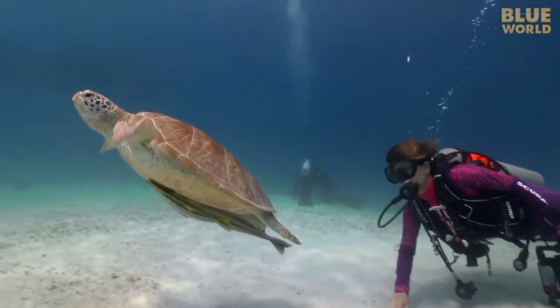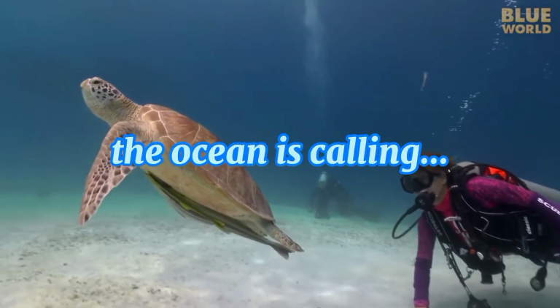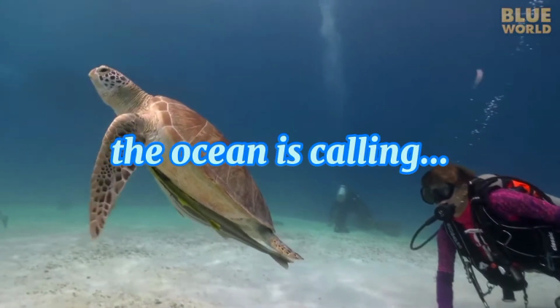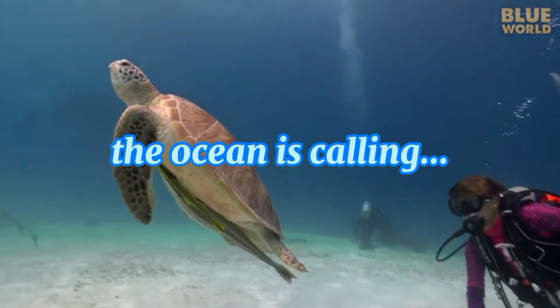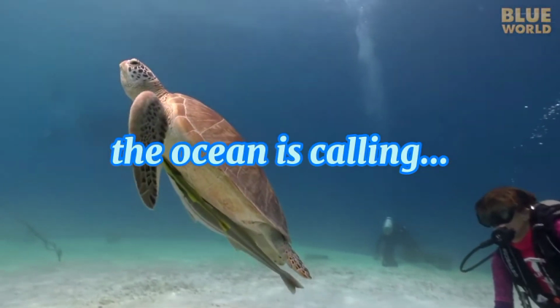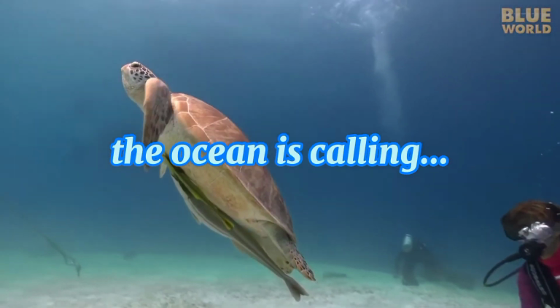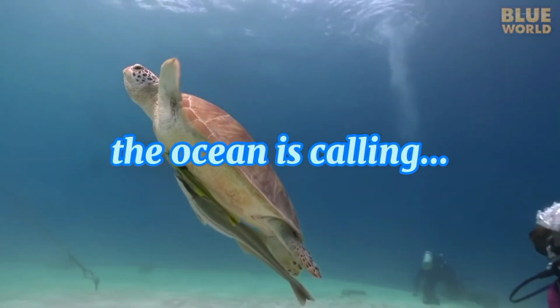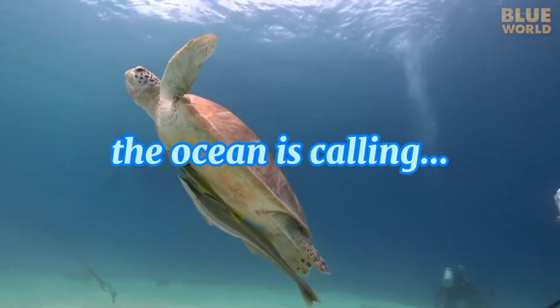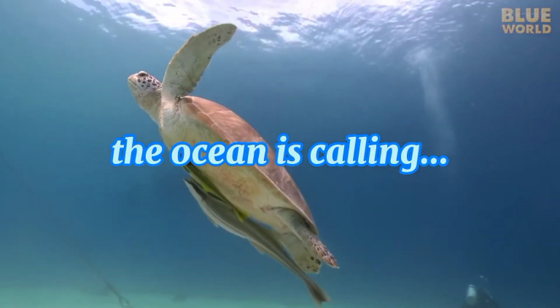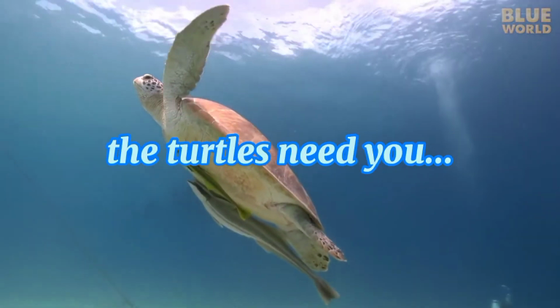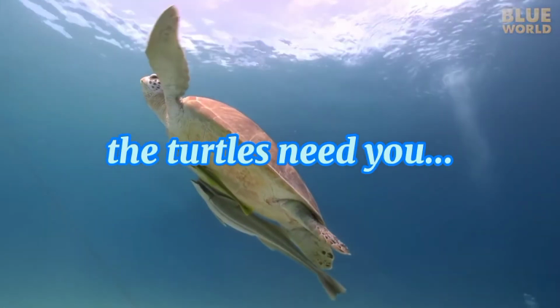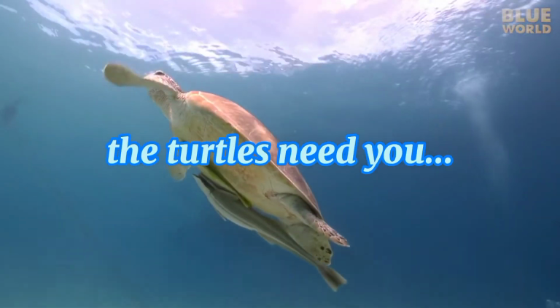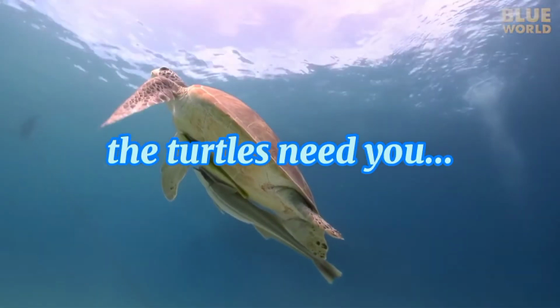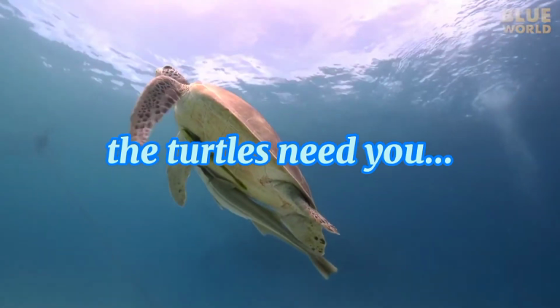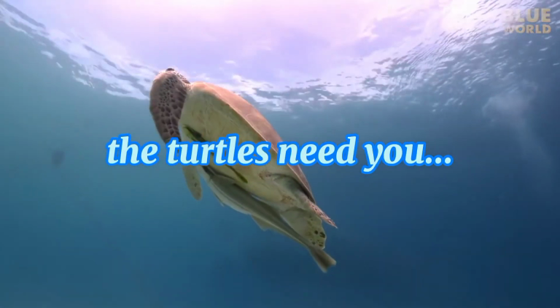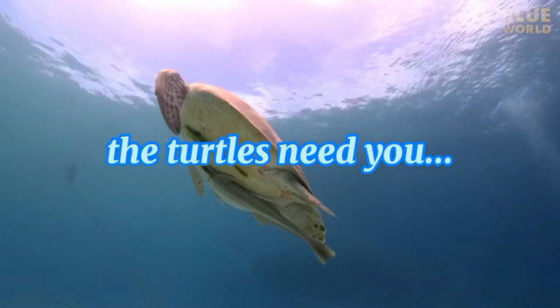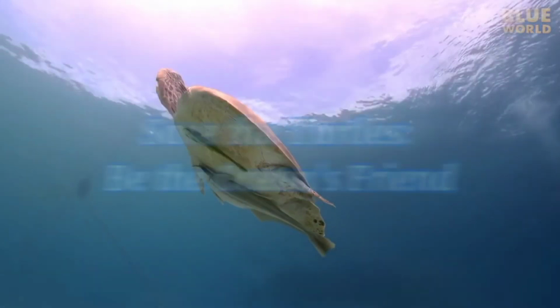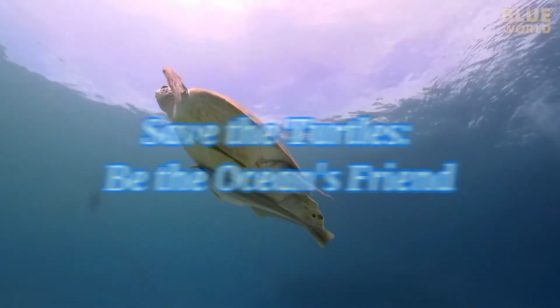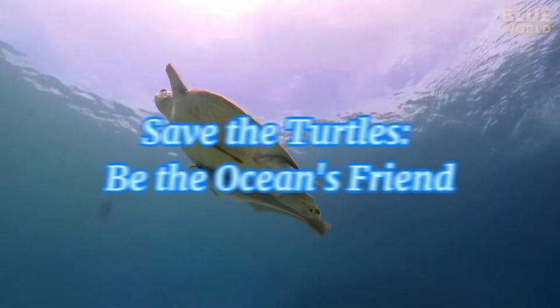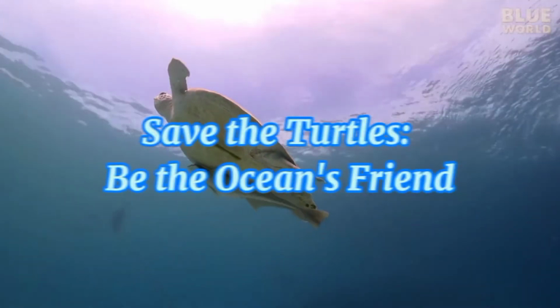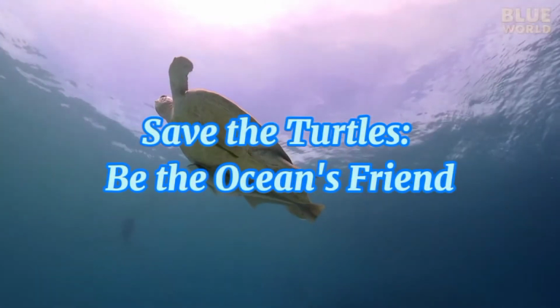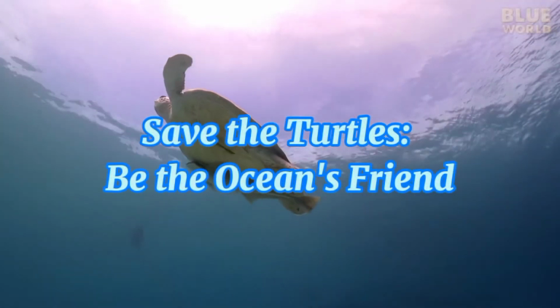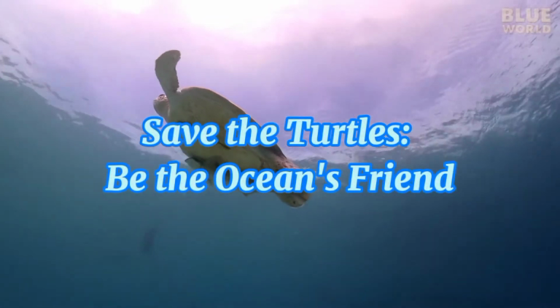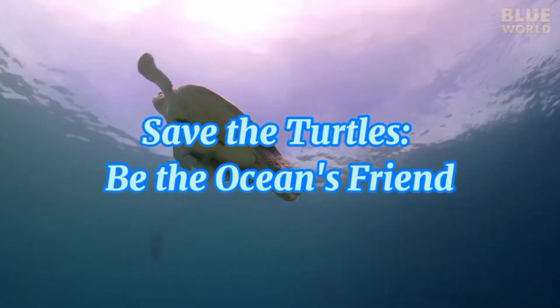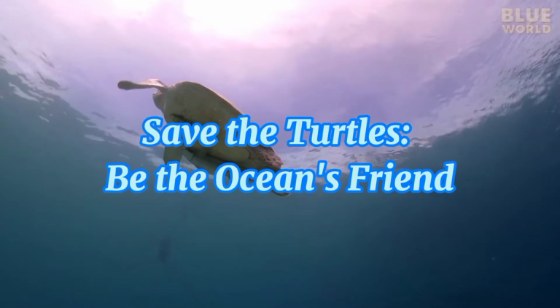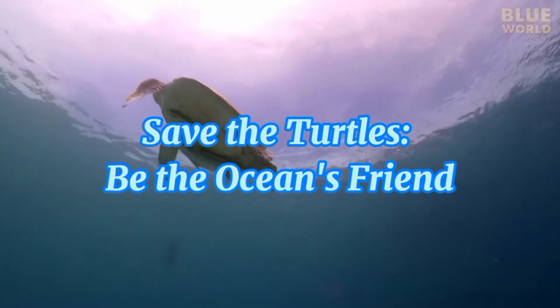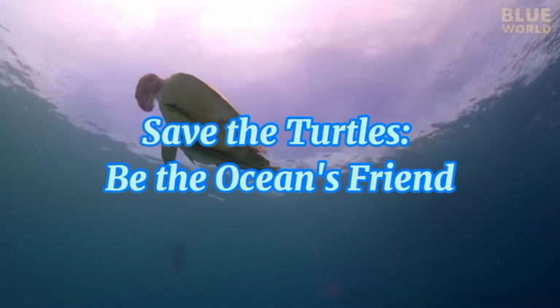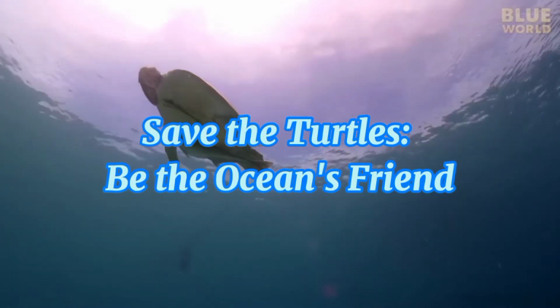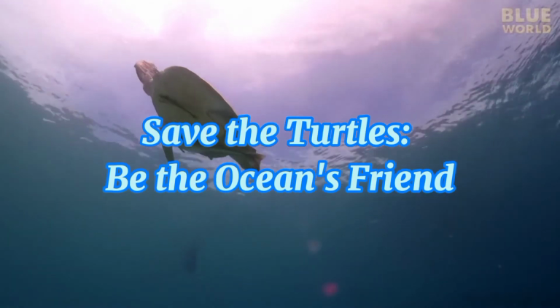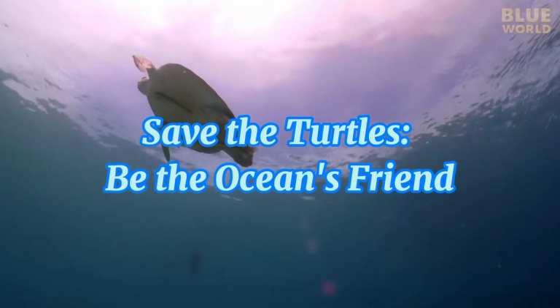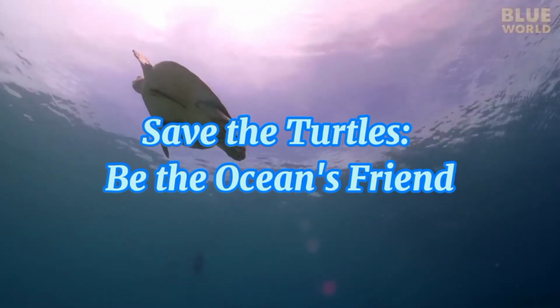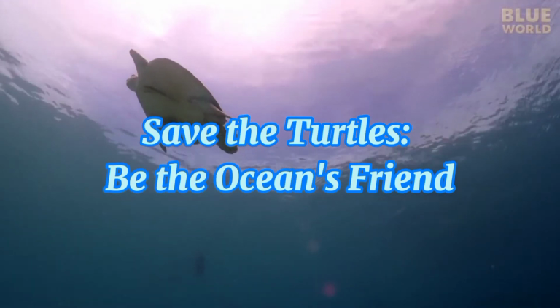The ocean is calling. The turtles need you. Save the turtles. Be the ocean's friend.